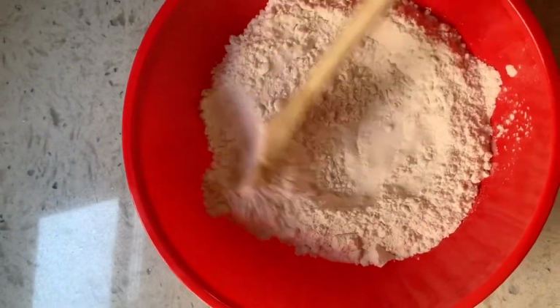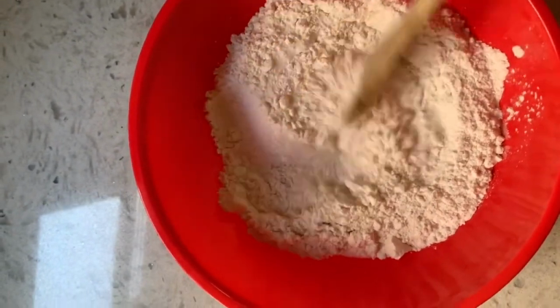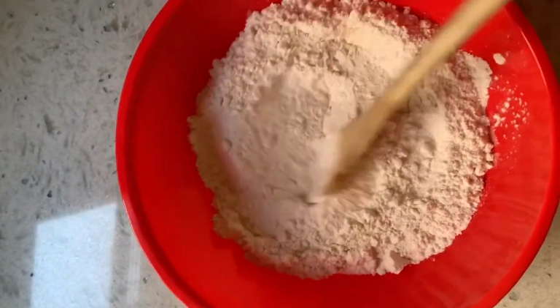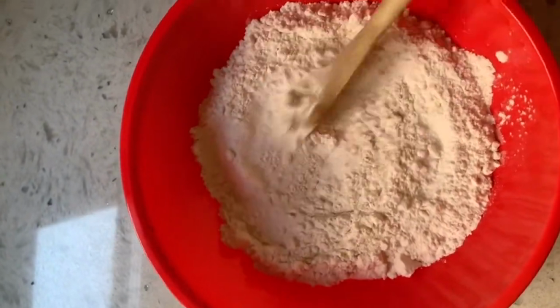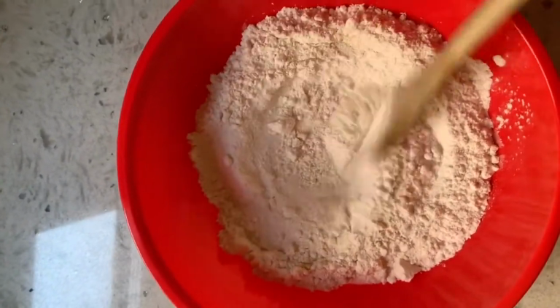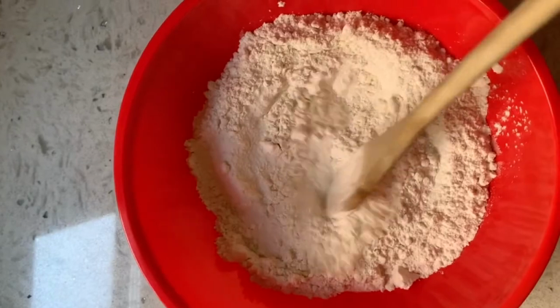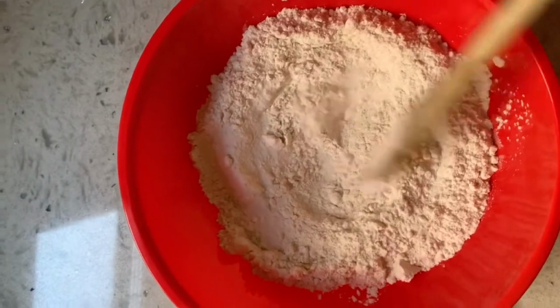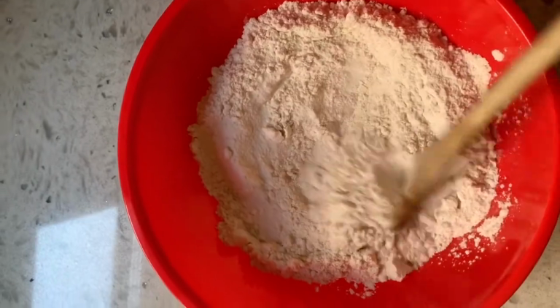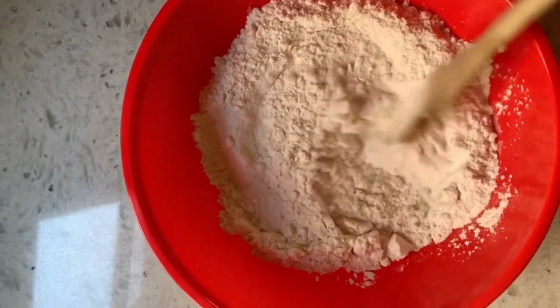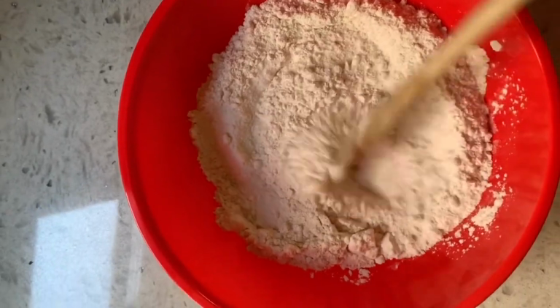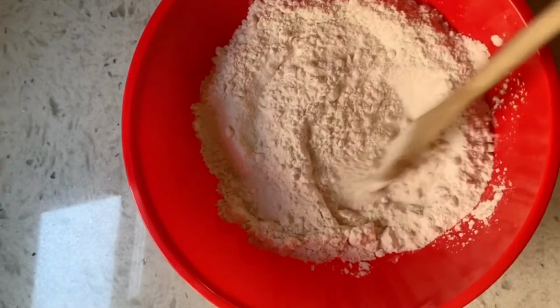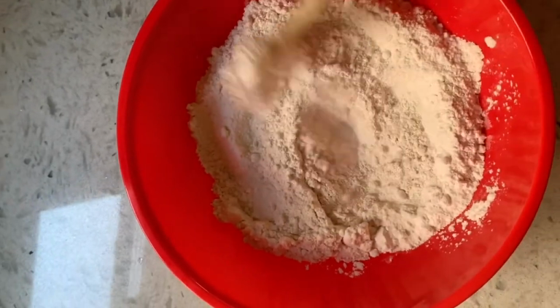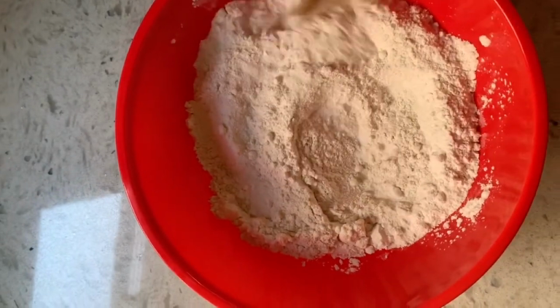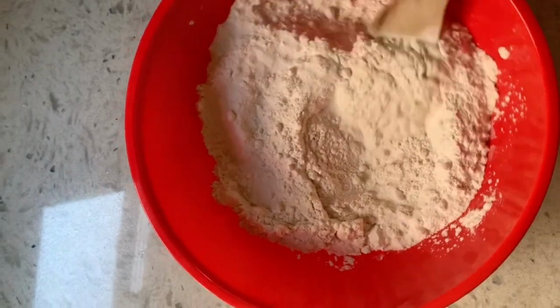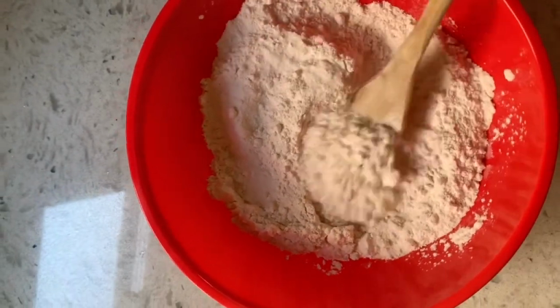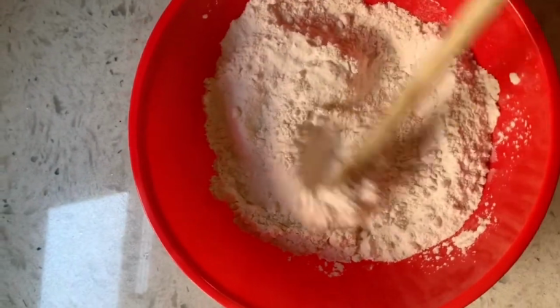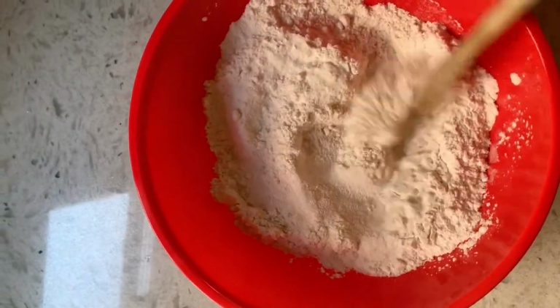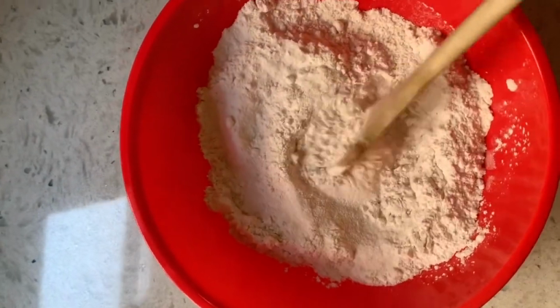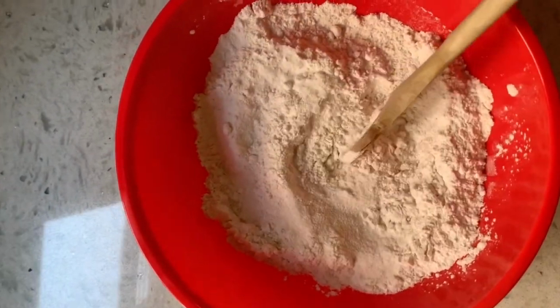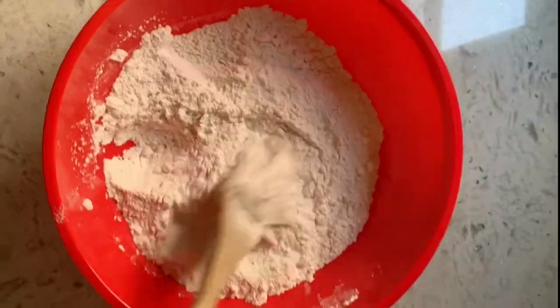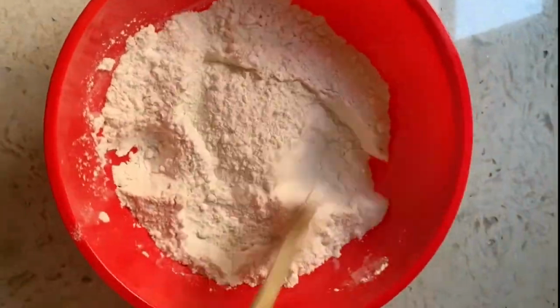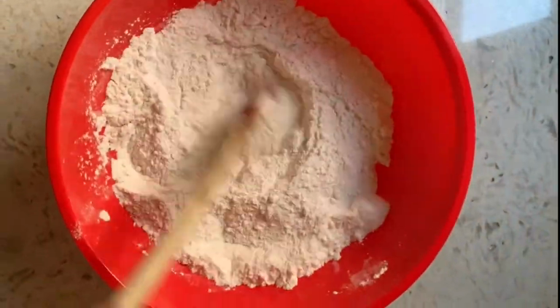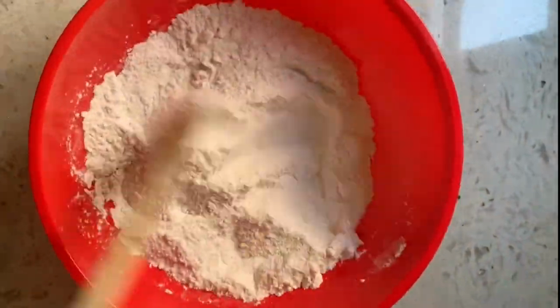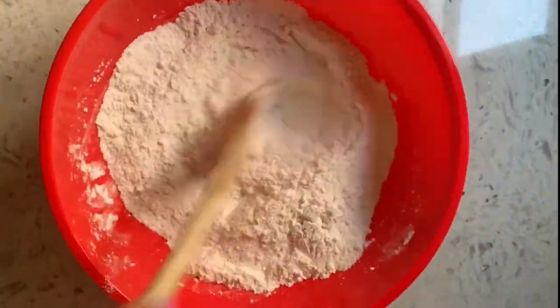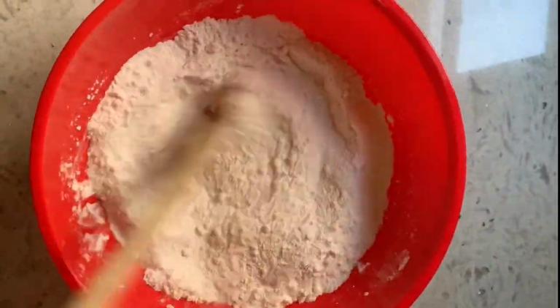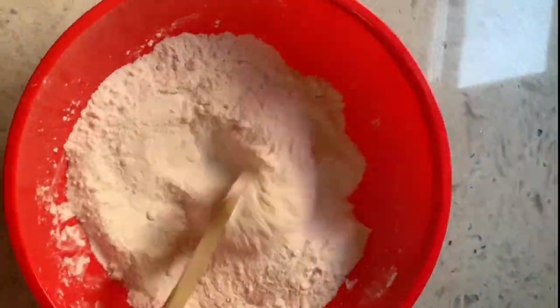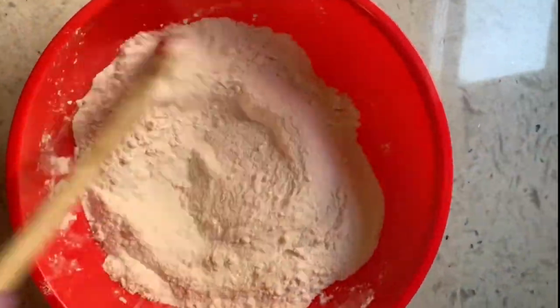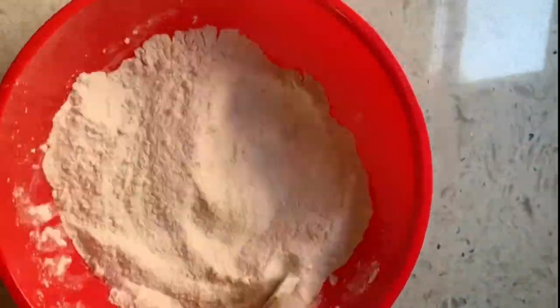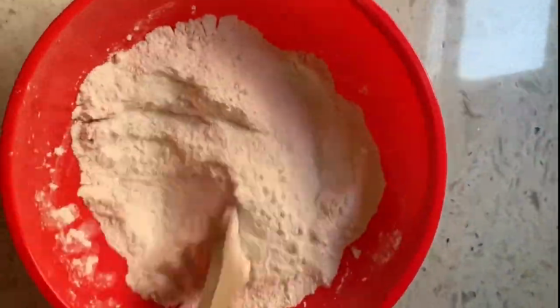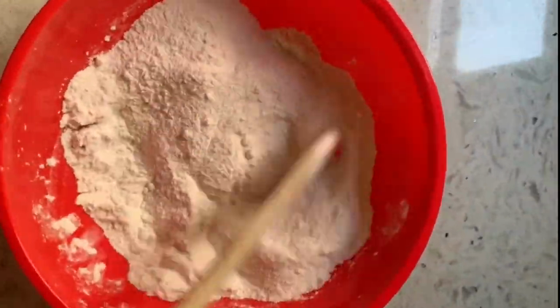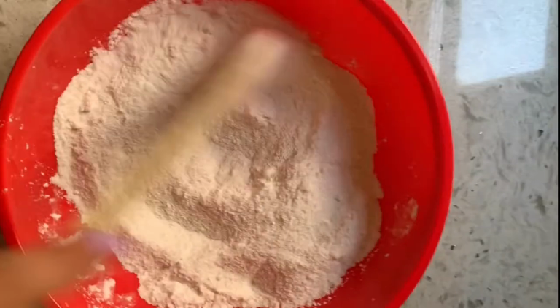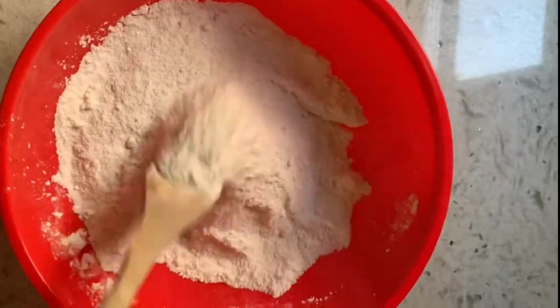It's a lot of mixing! Keep mixing! Almost there!